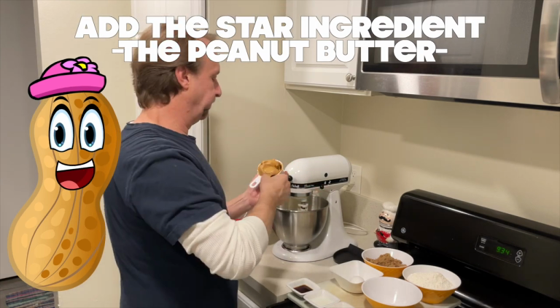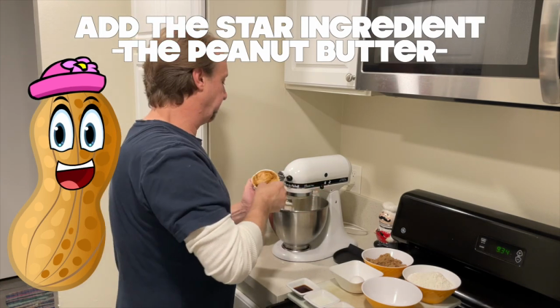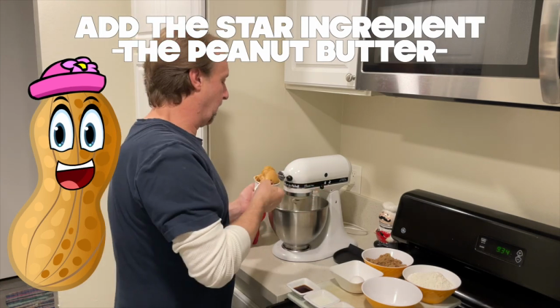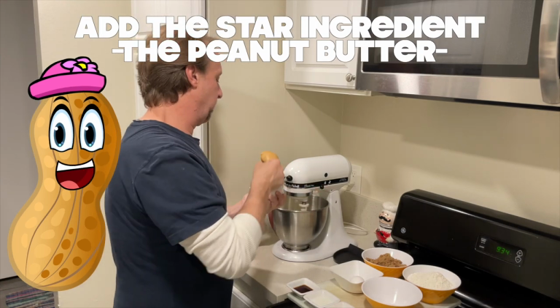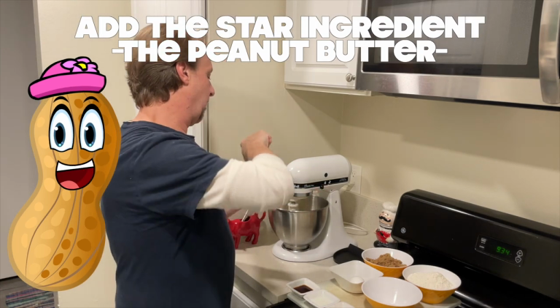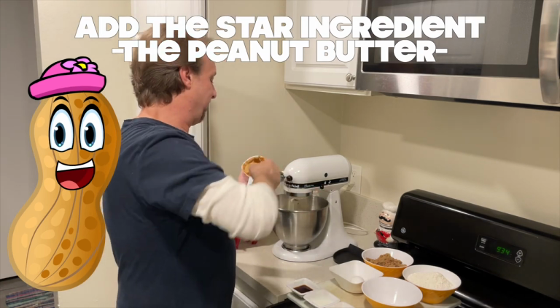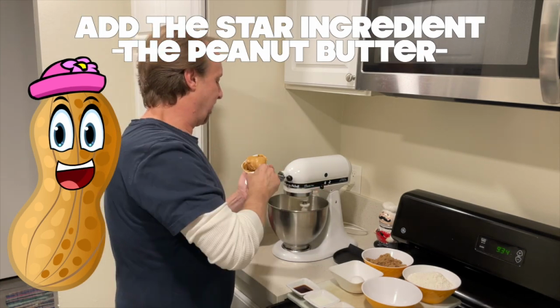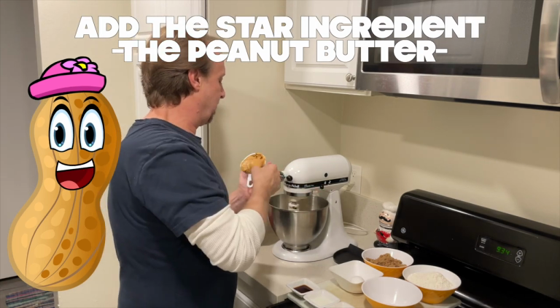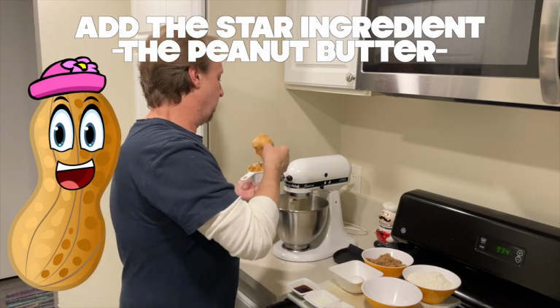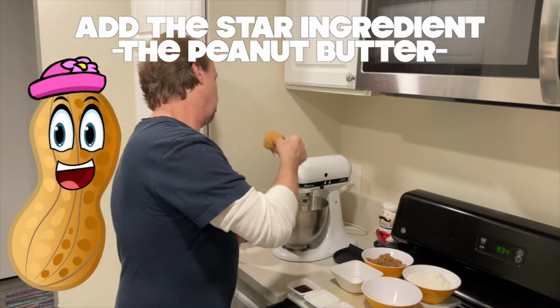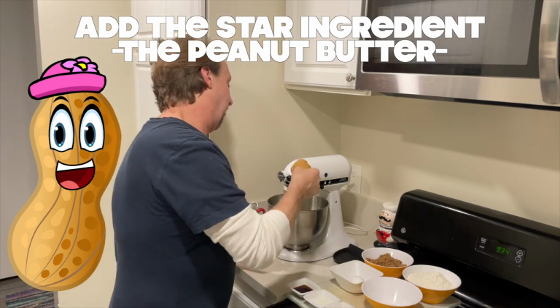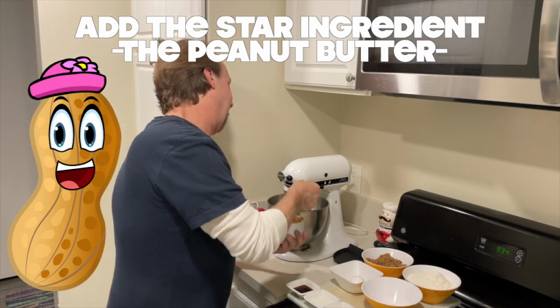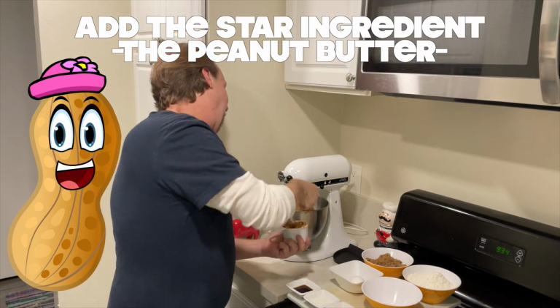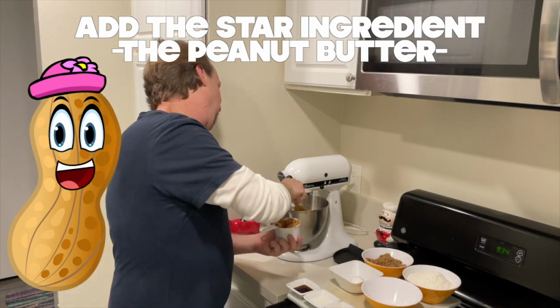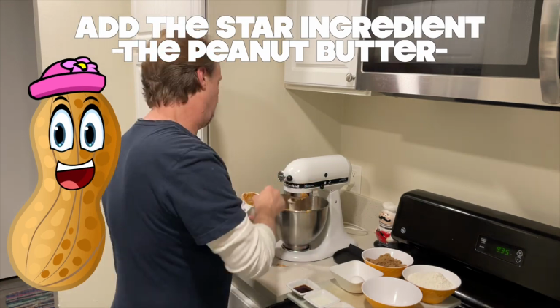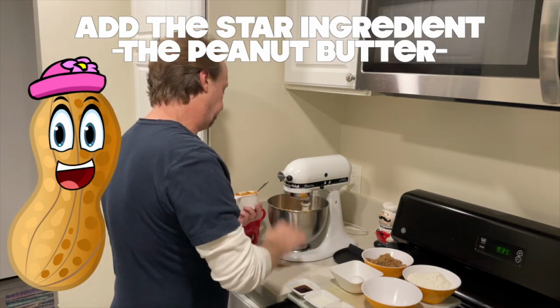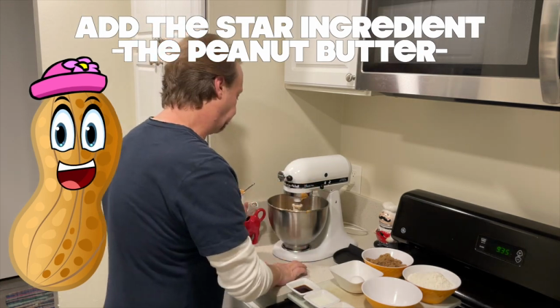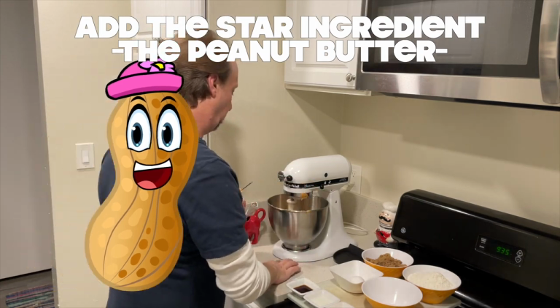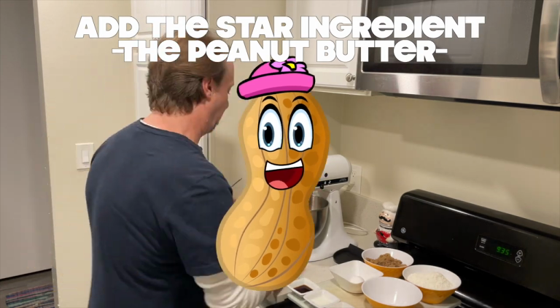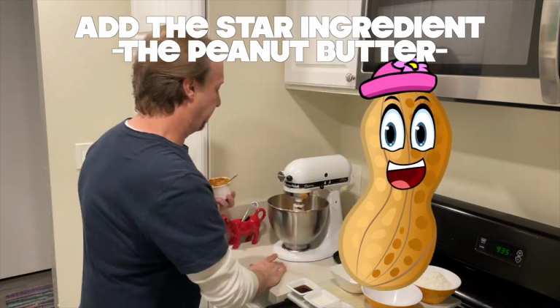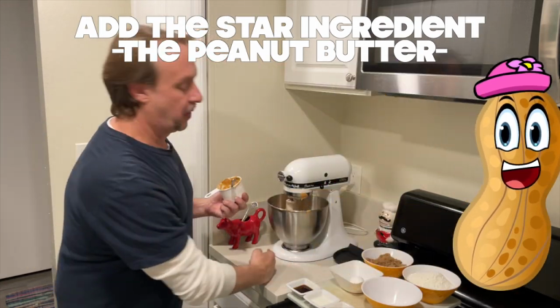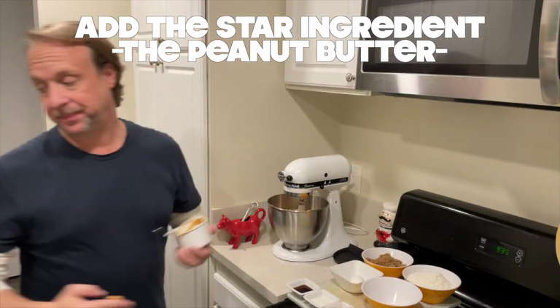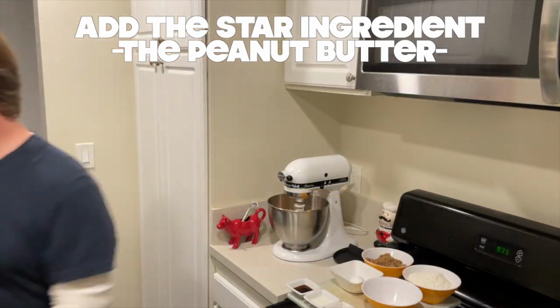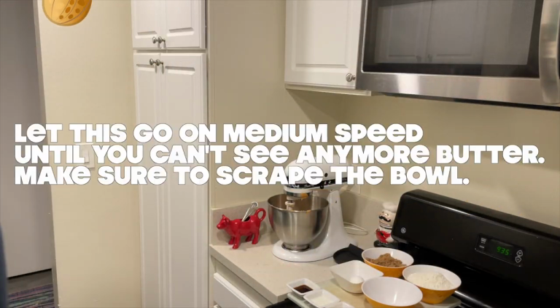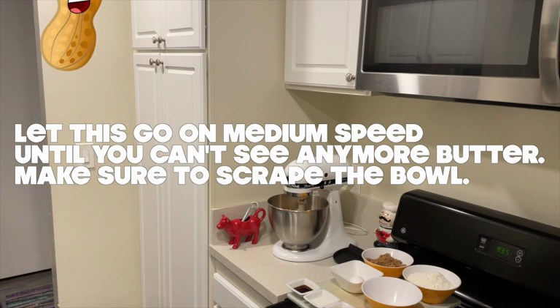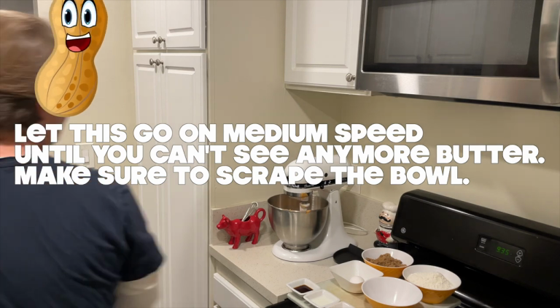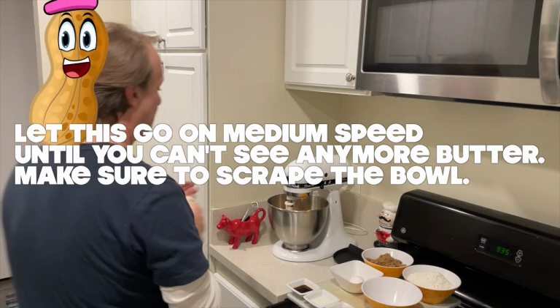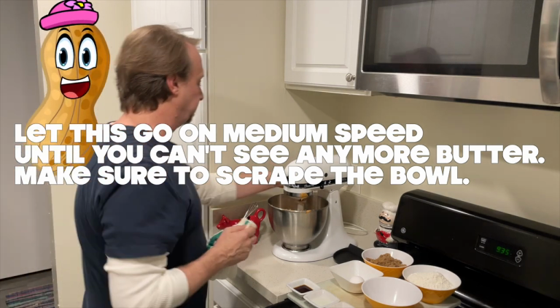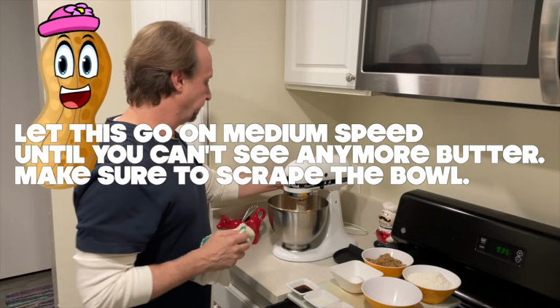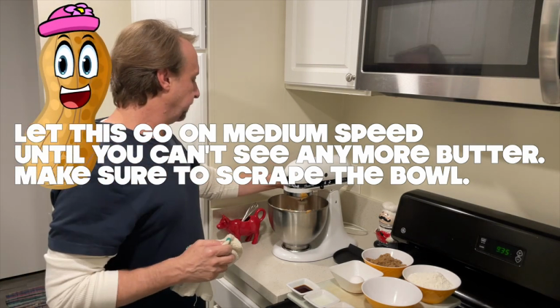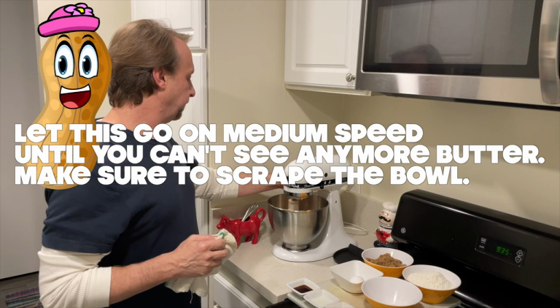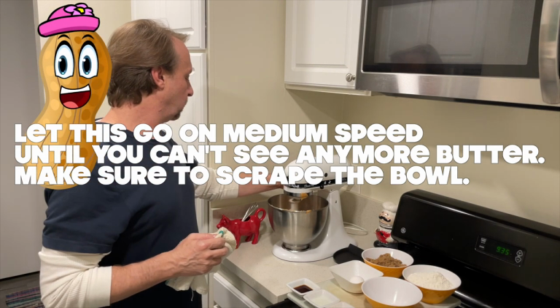The cookie originated in the United States and has been one of our favorites for over a hundred years.